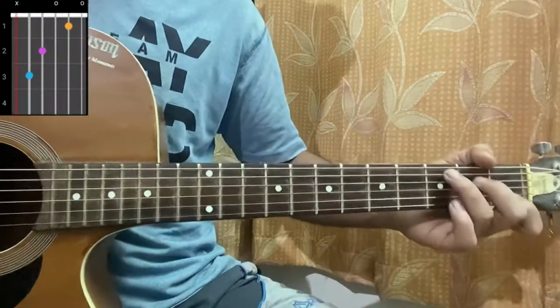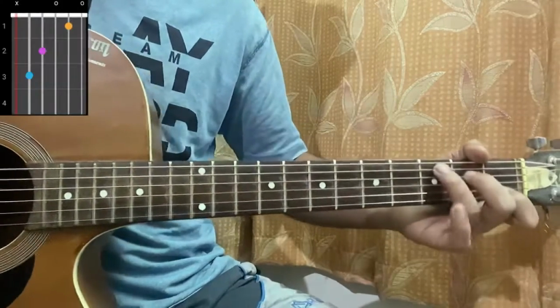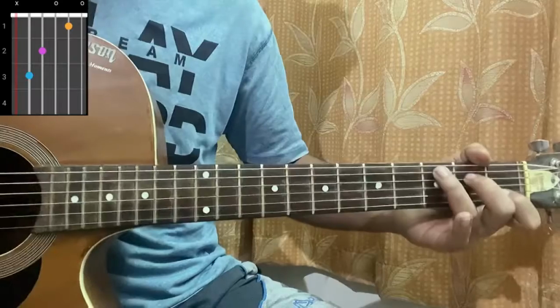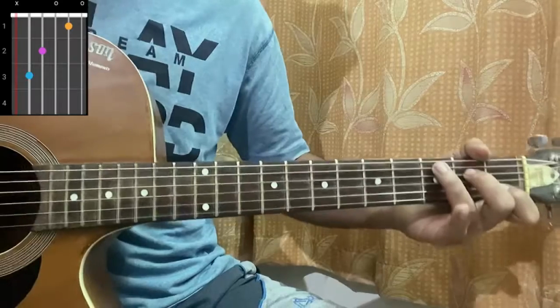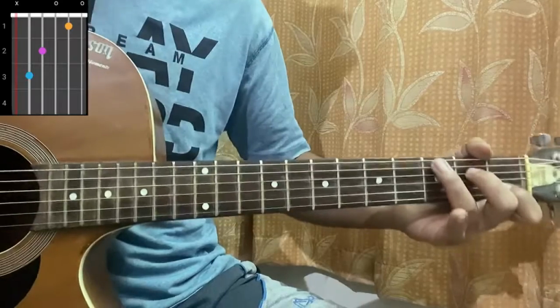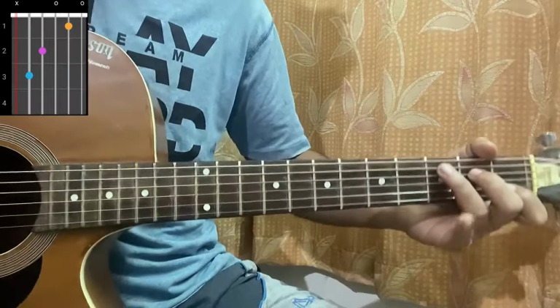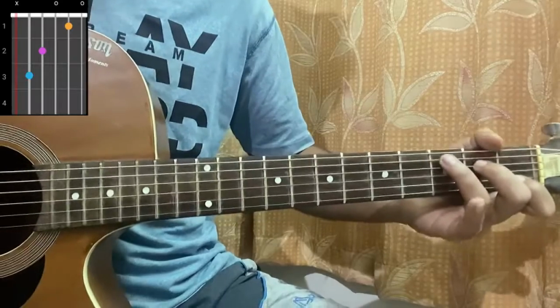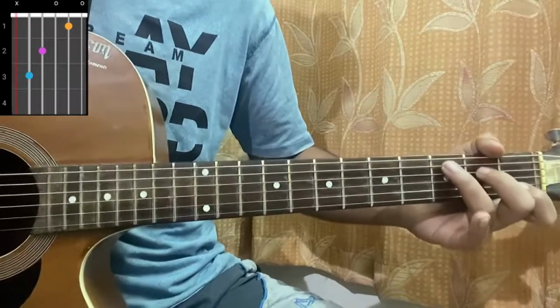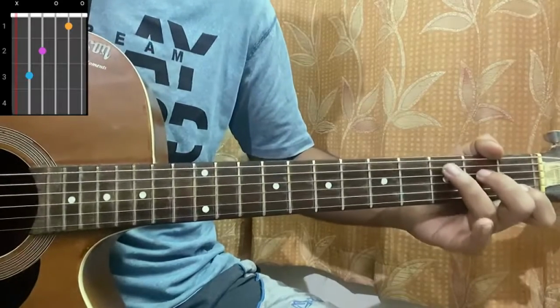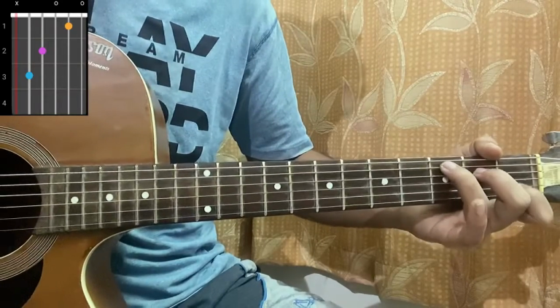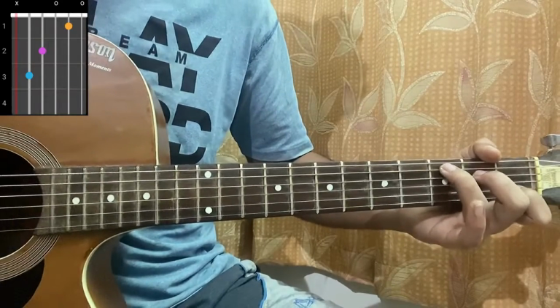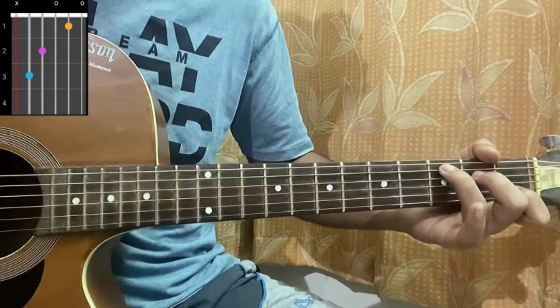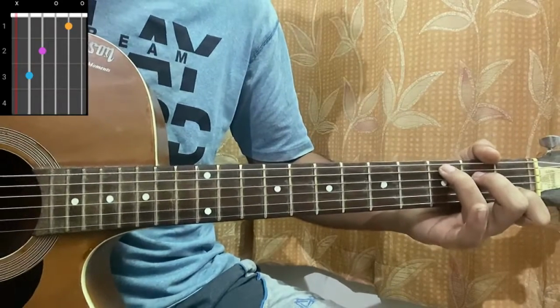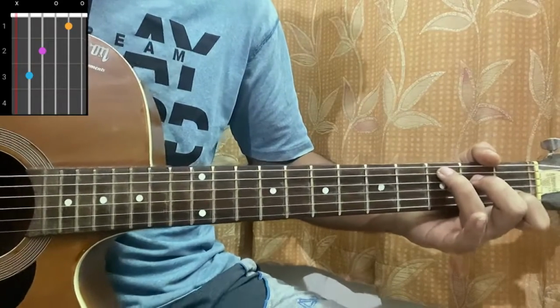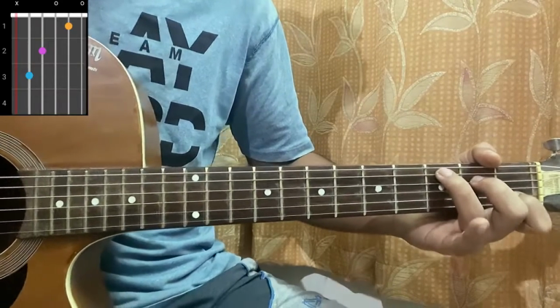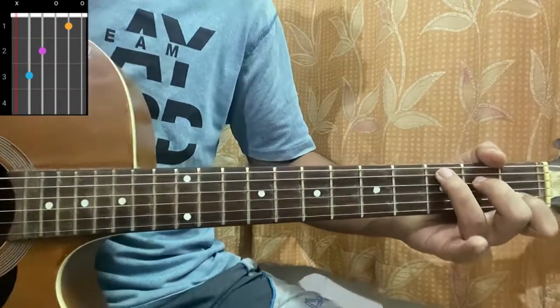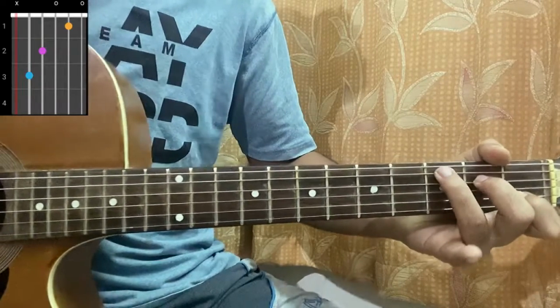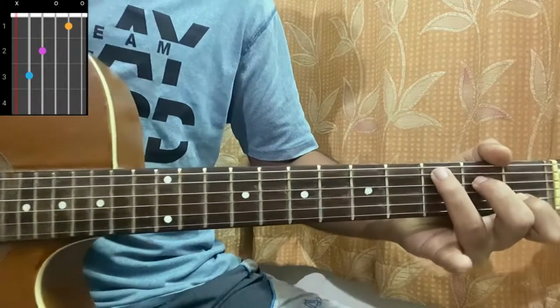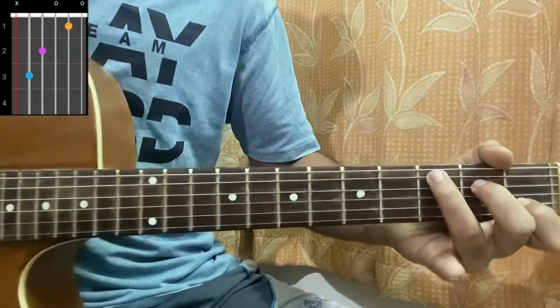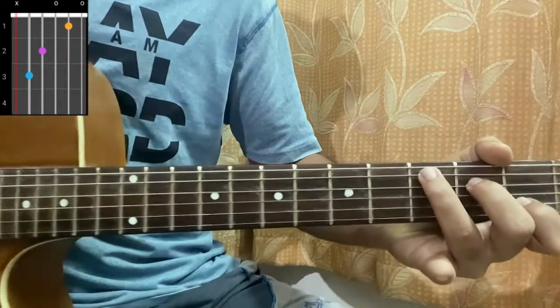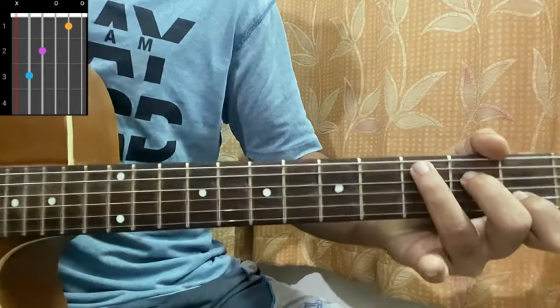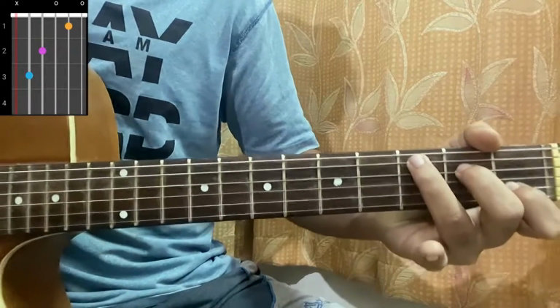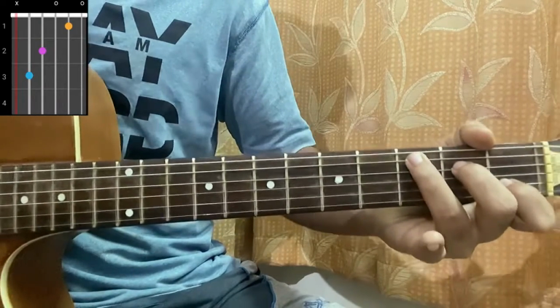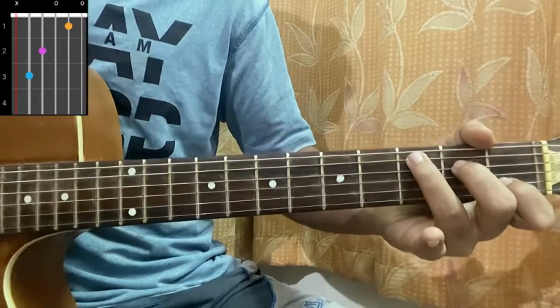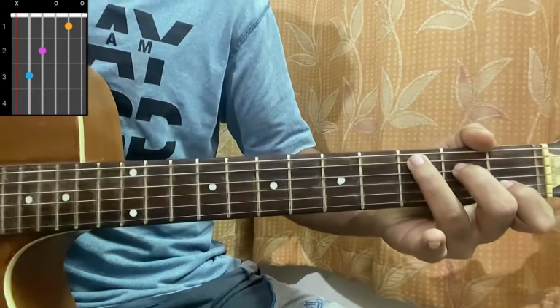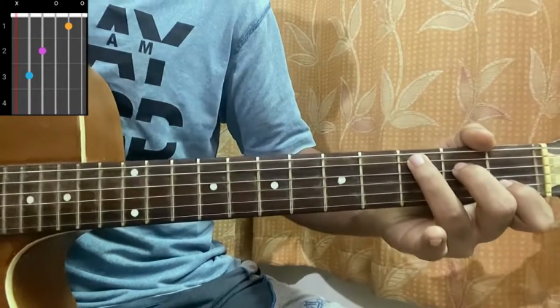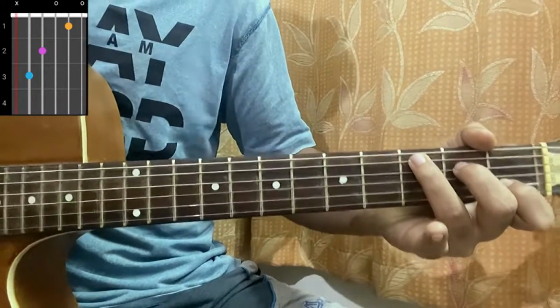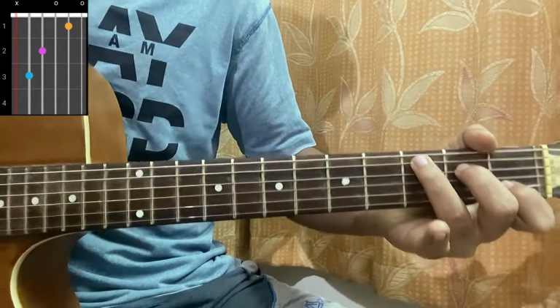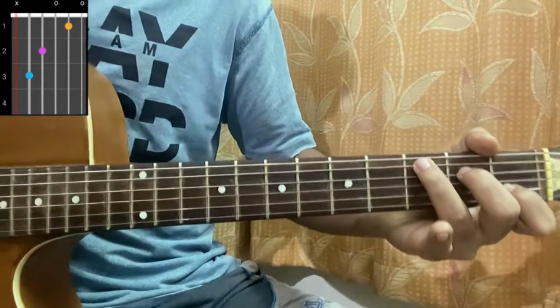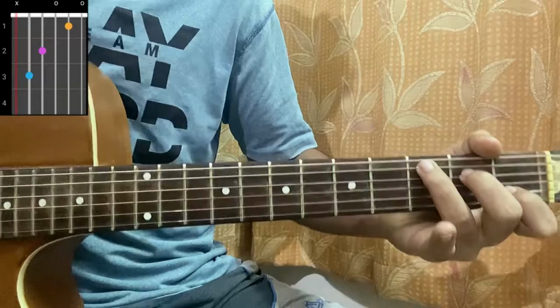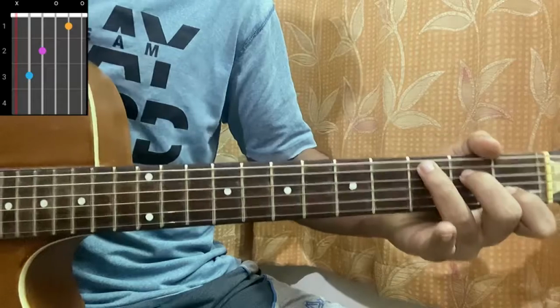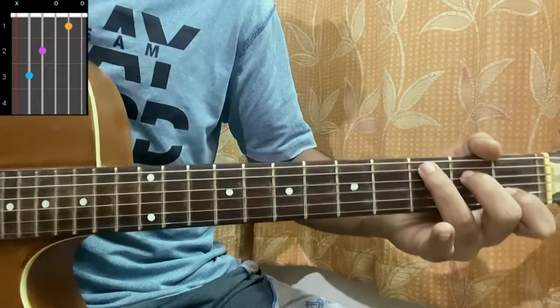Then we have a C major chord, which is mute, 3, 2, open, 1, open. Once you remove your index finger from the C major chord it becomes a C major 7, which is what's used for this song.